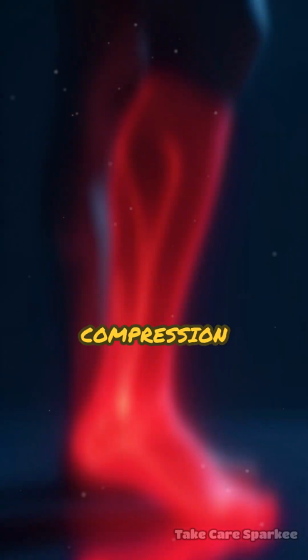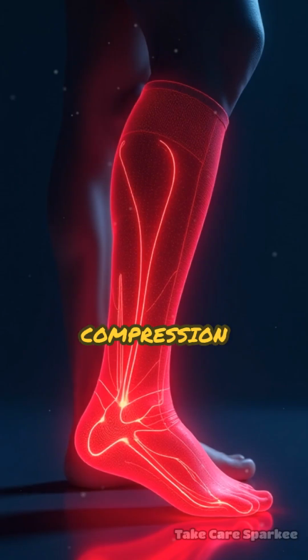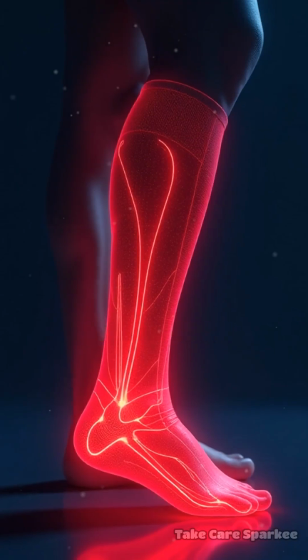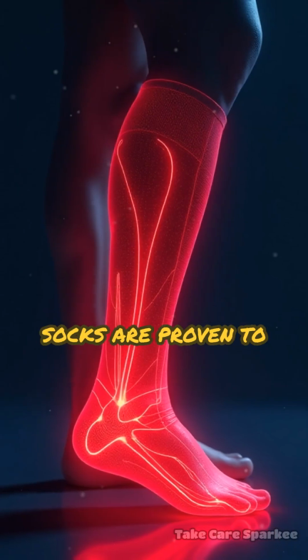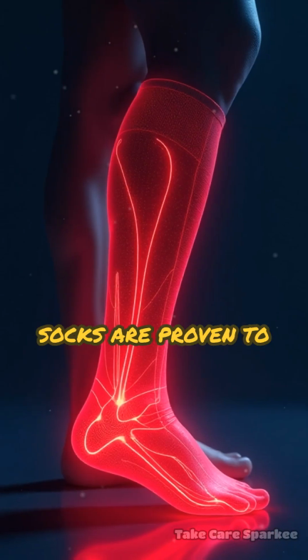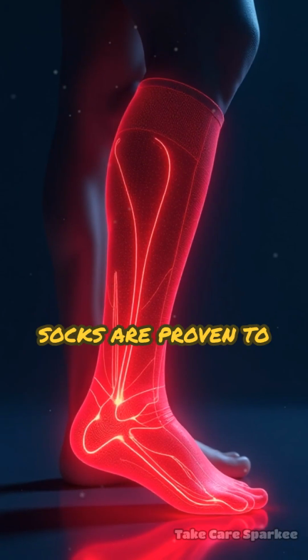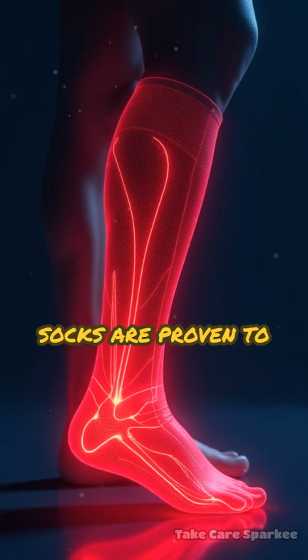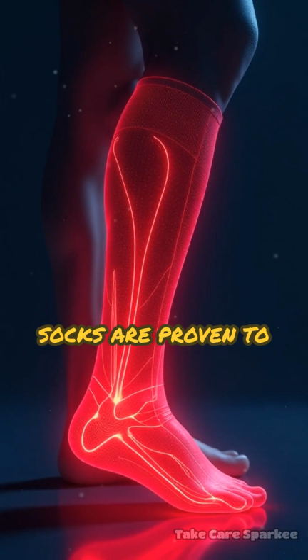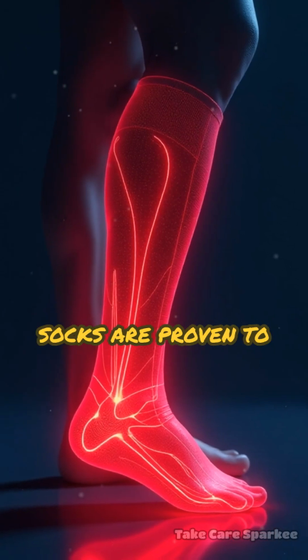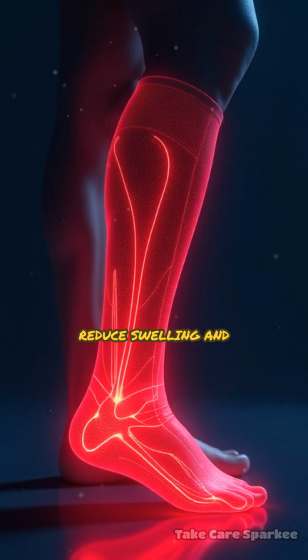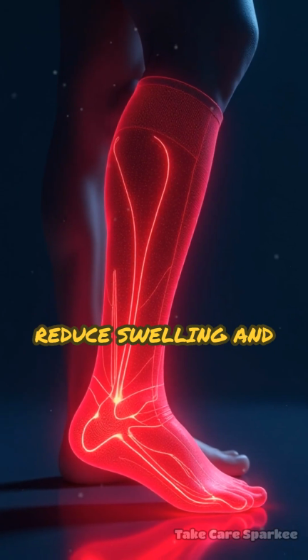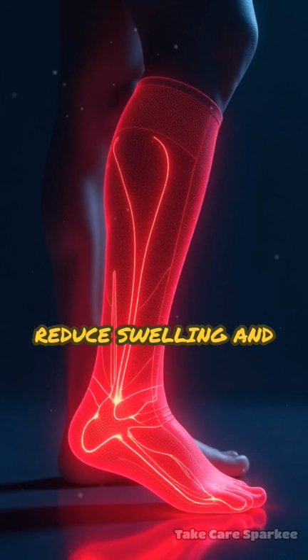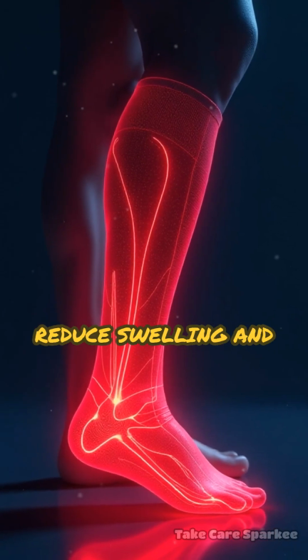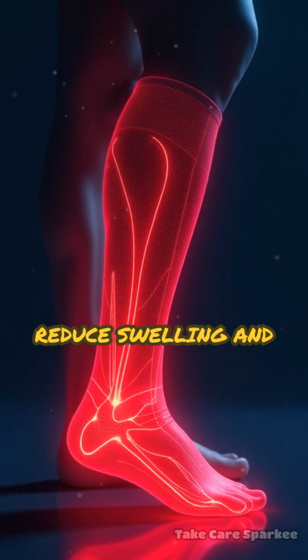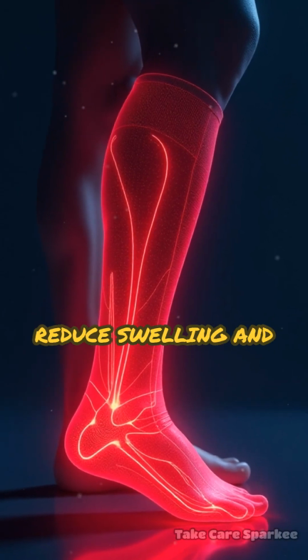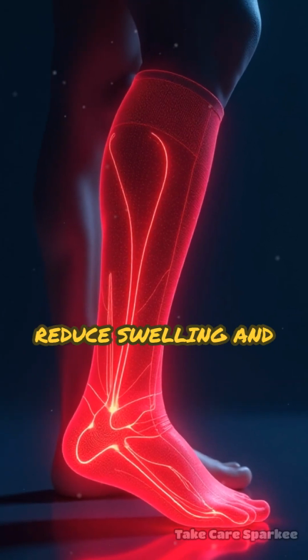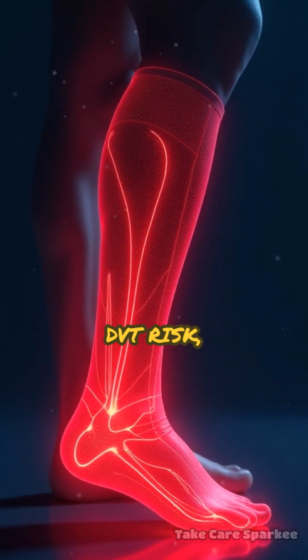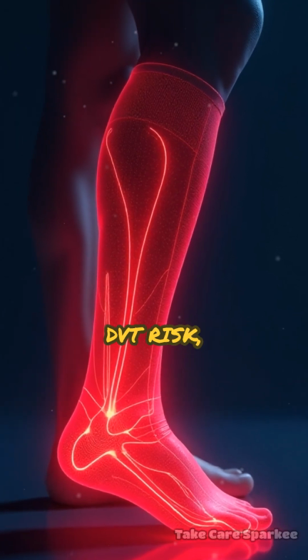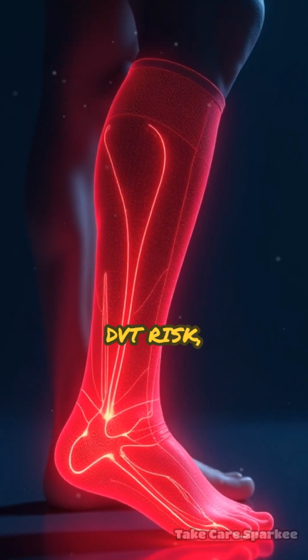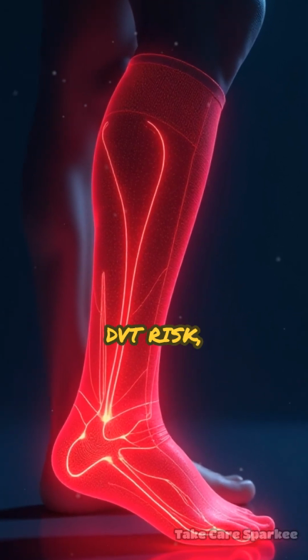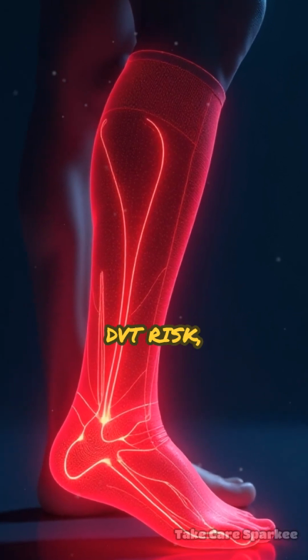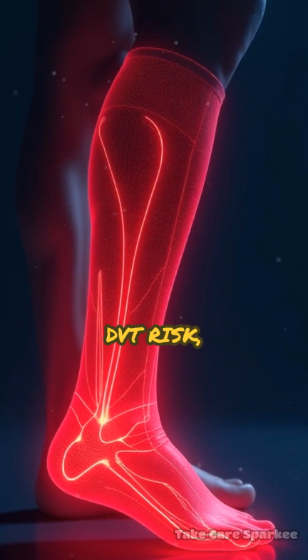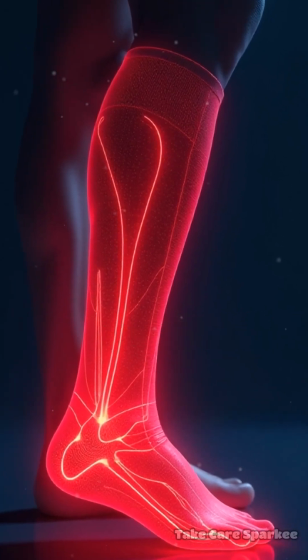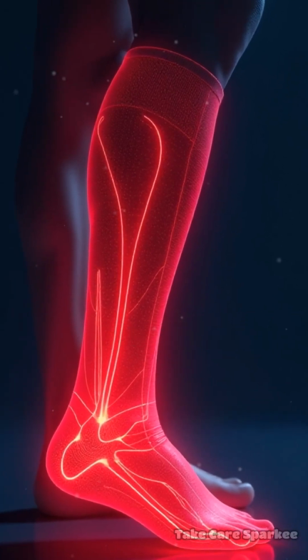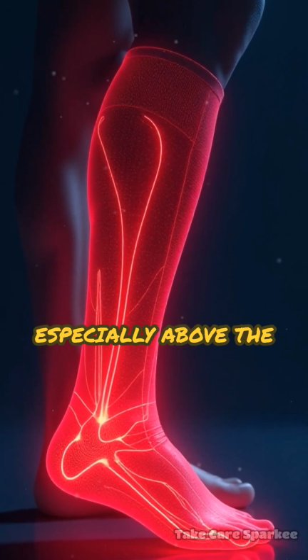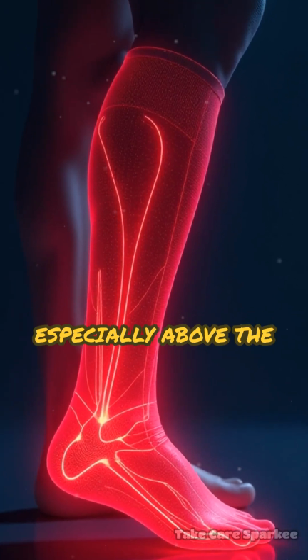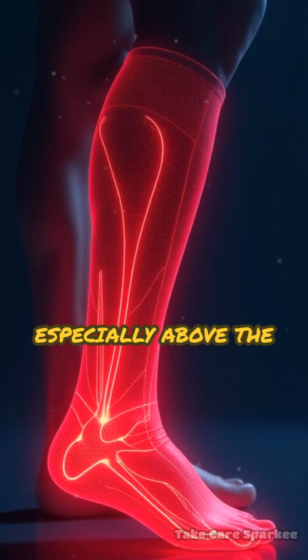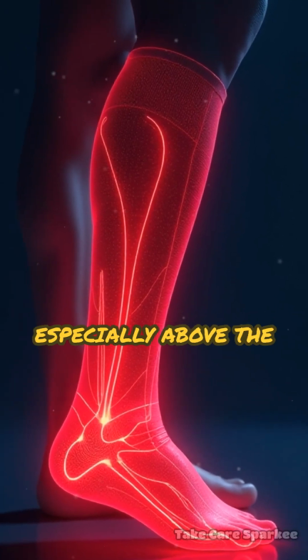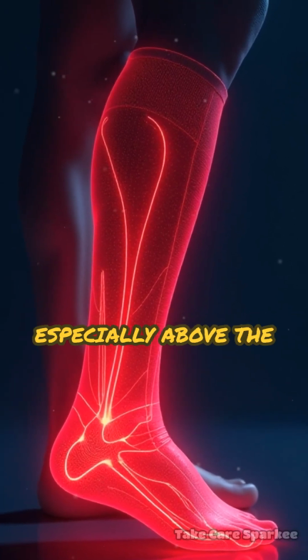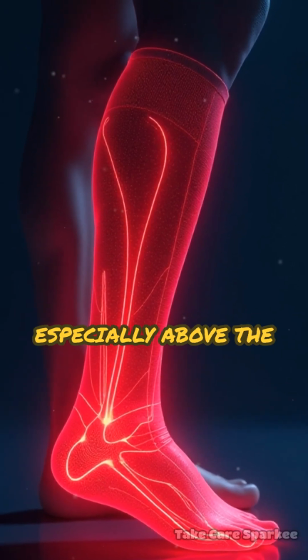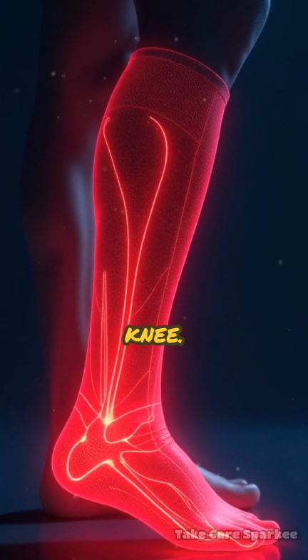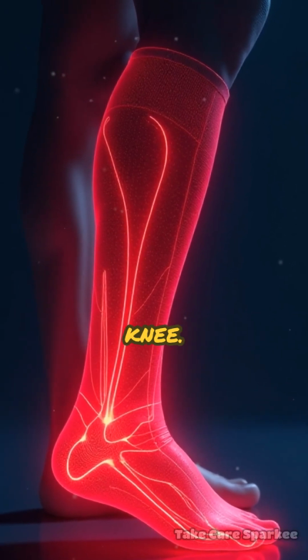Compression socks are proven to reduce swelling and DVT risk, especially above the knee.